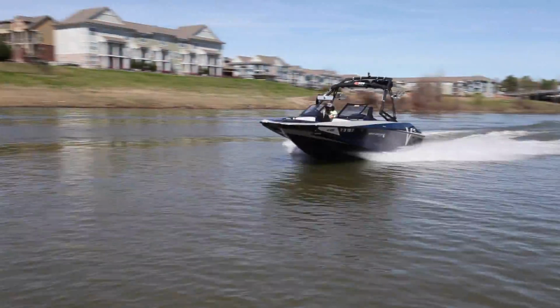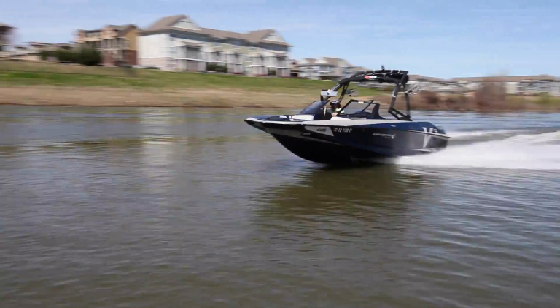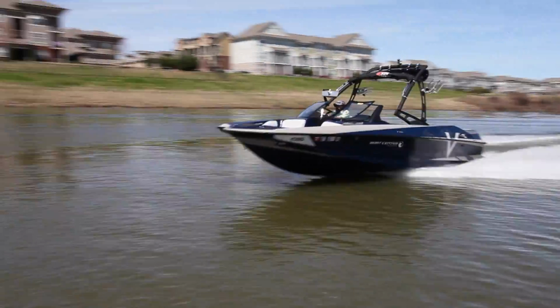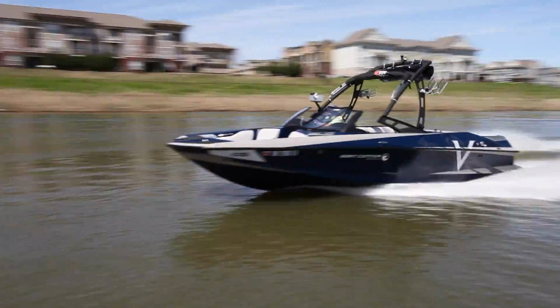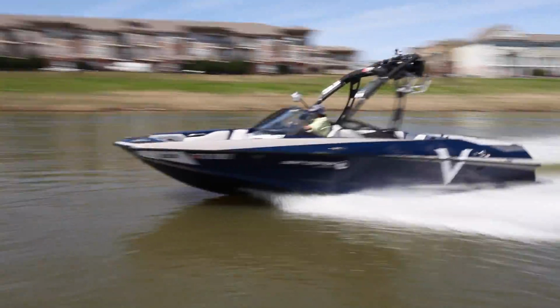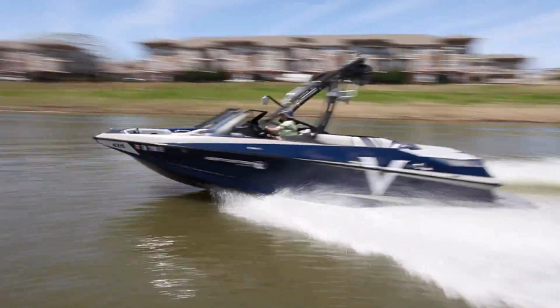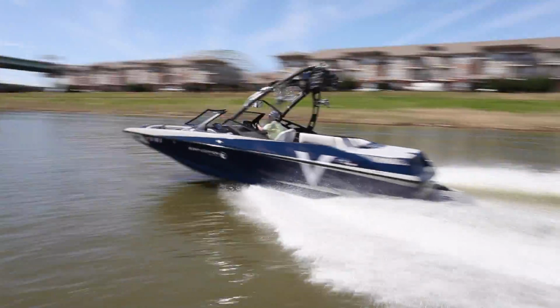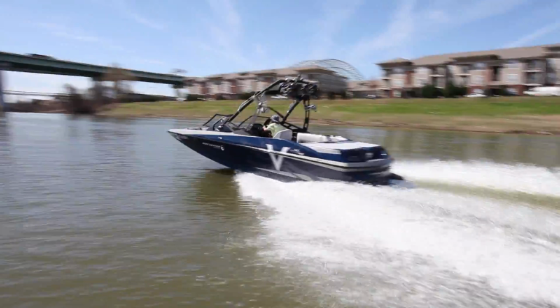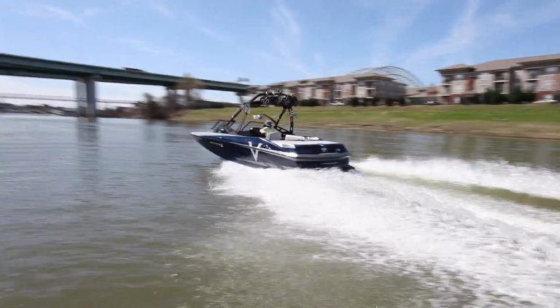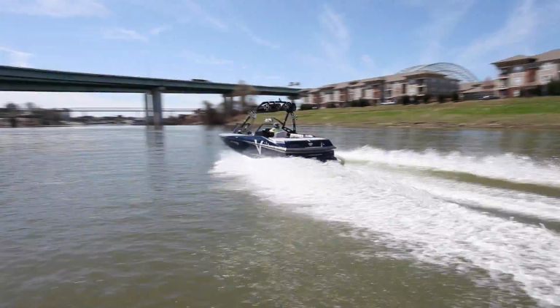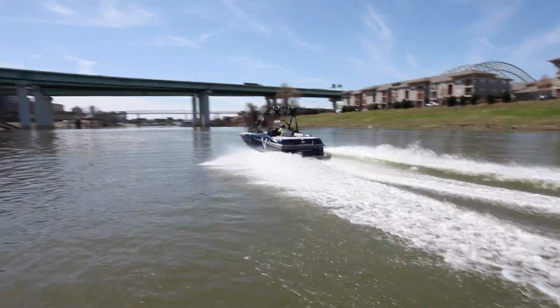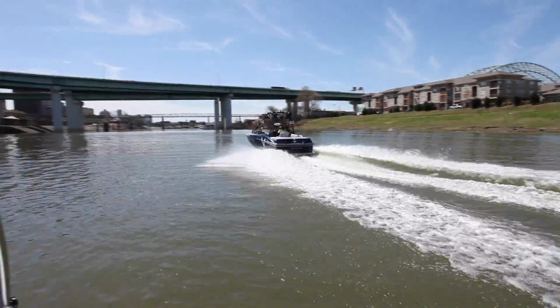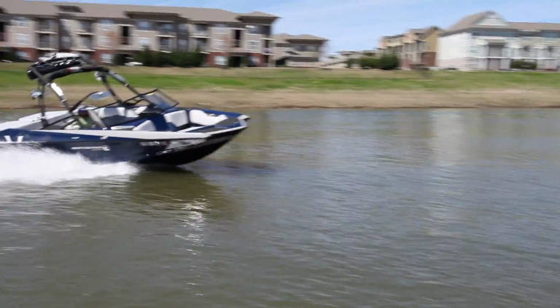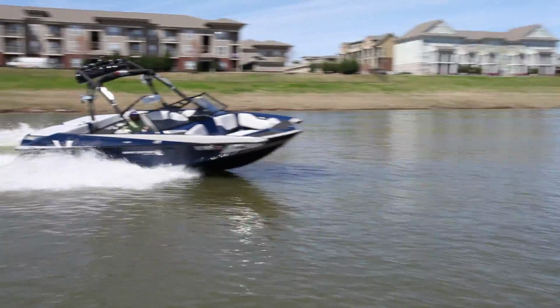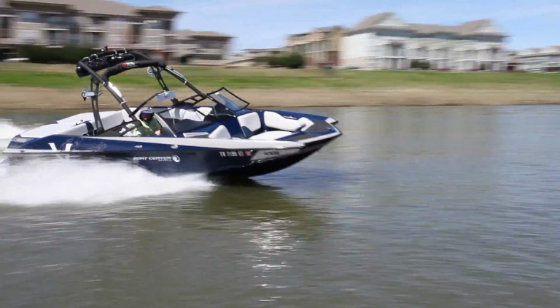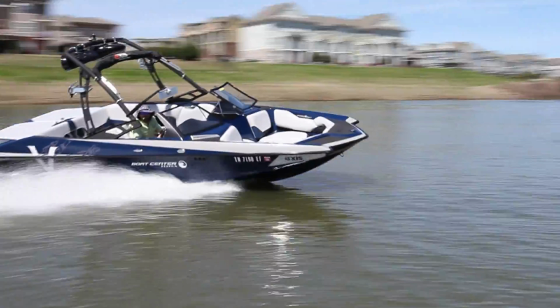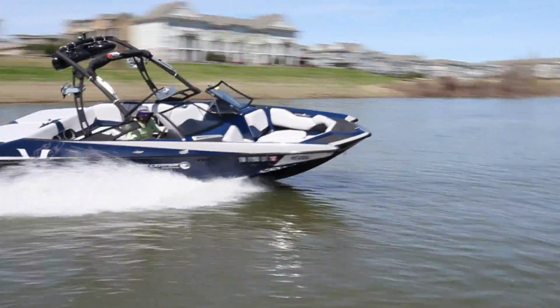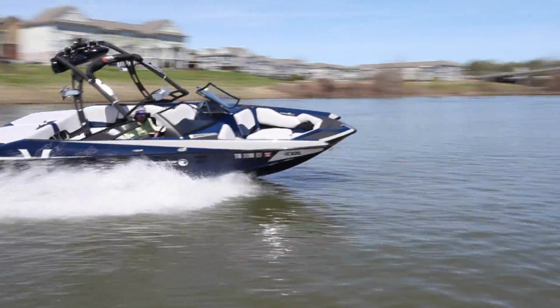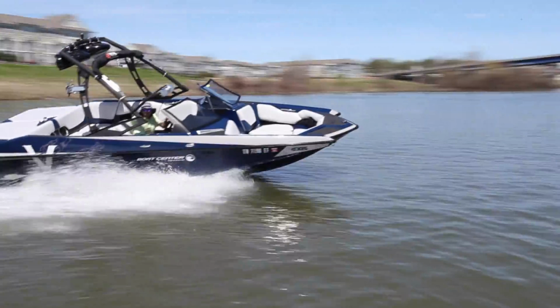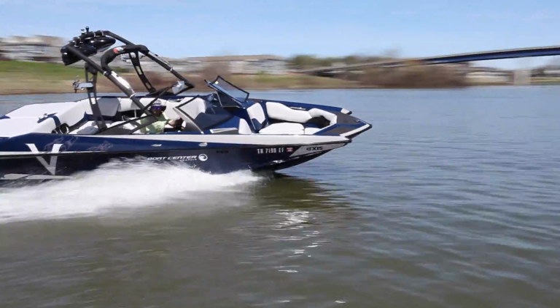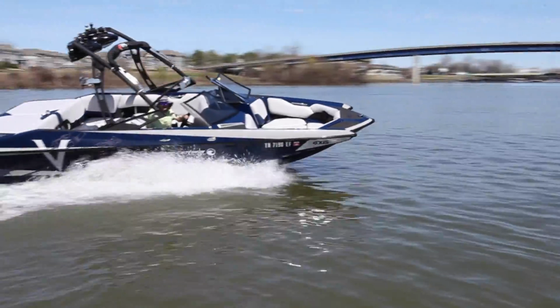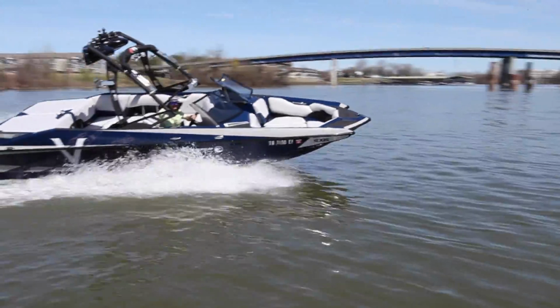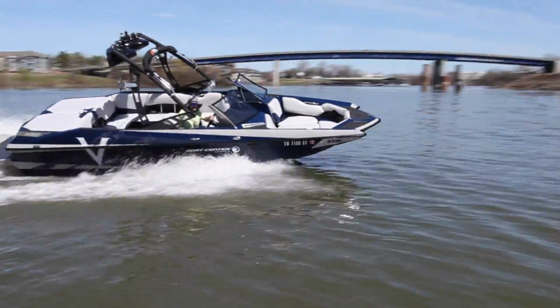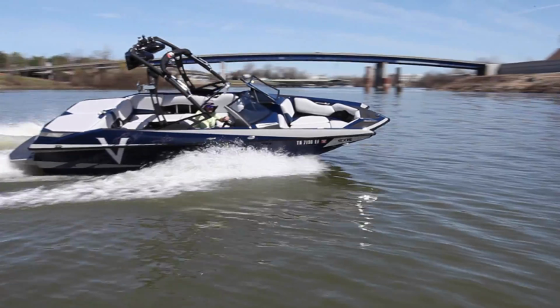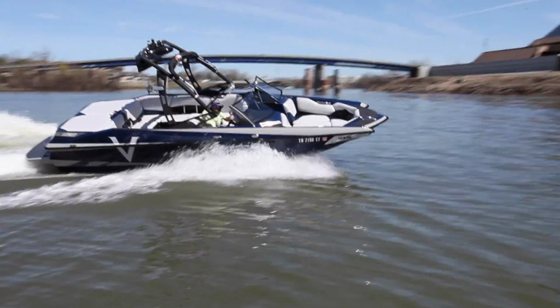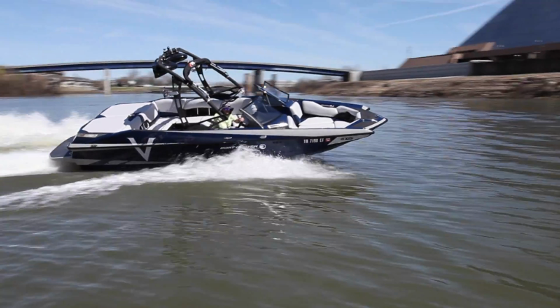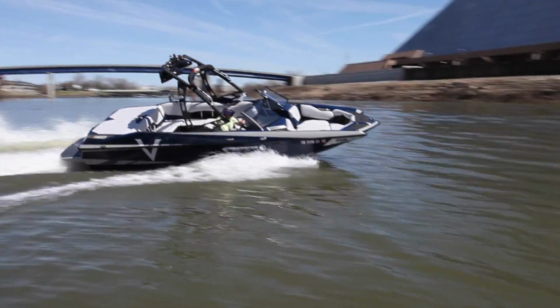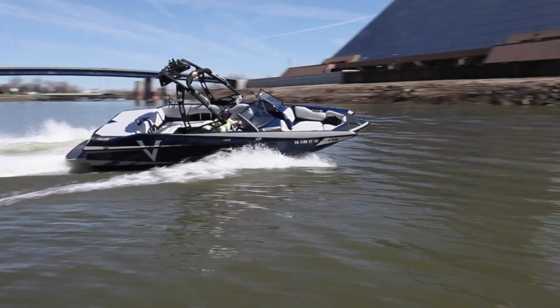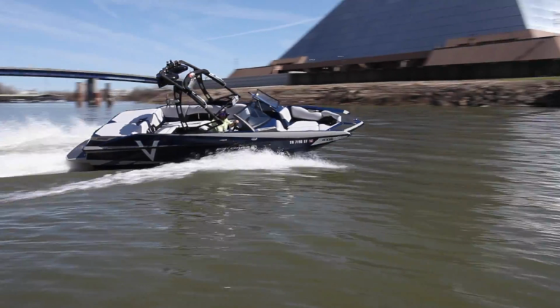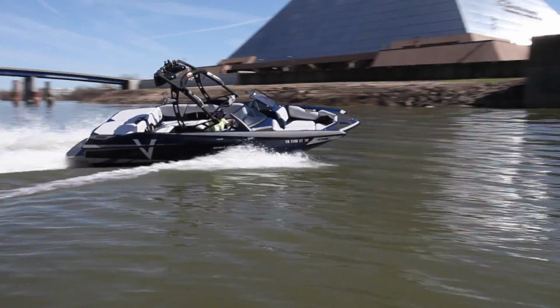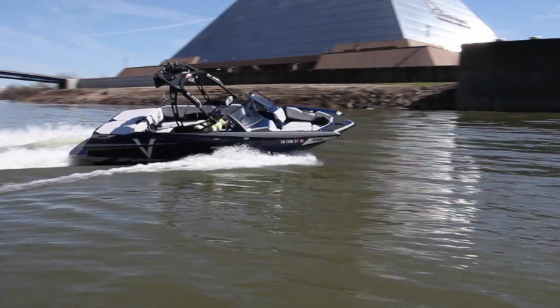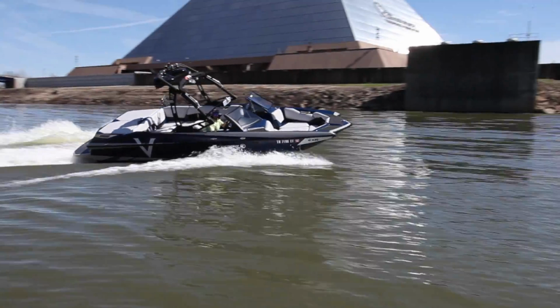Hi guys, welcome back to Memphis Veziner. Today I want to talk to you about this beautiful 2013 XS822 Vendor.